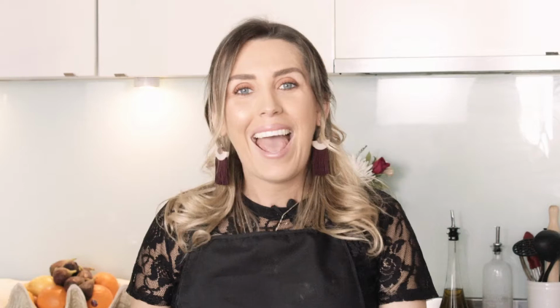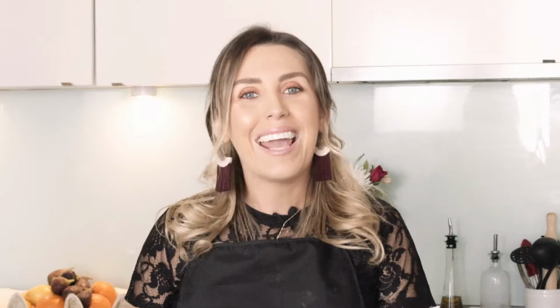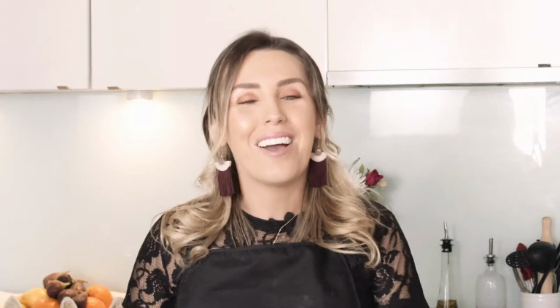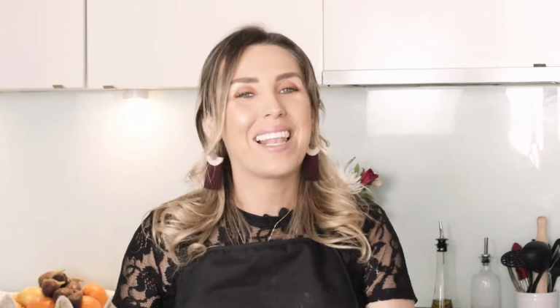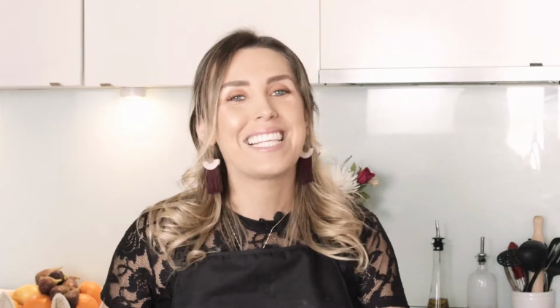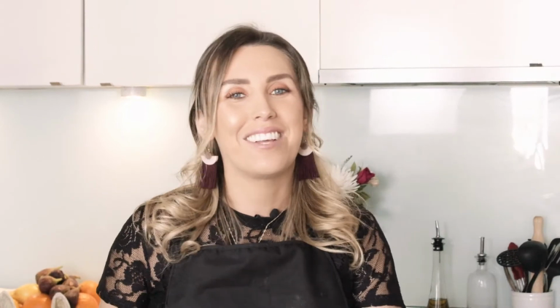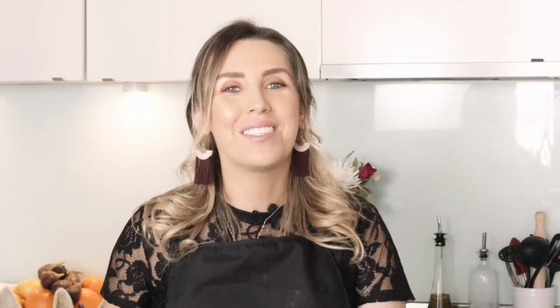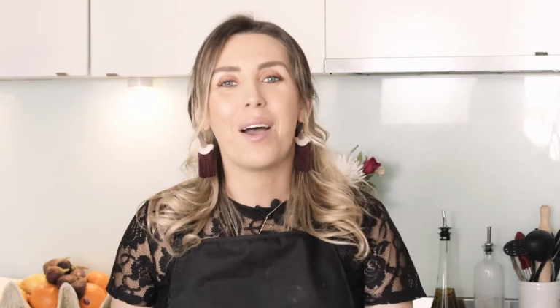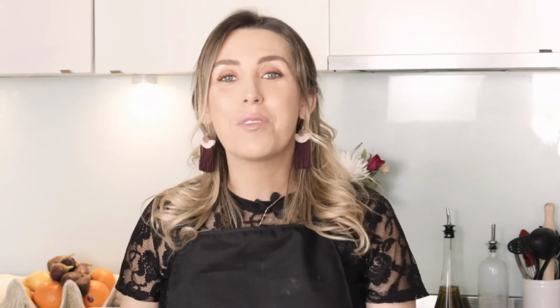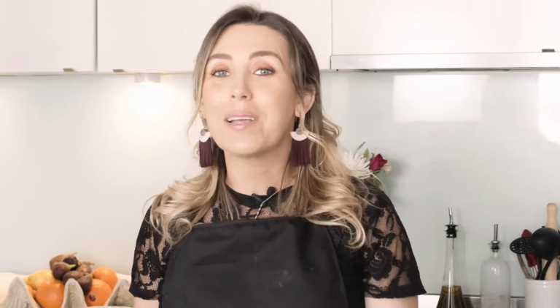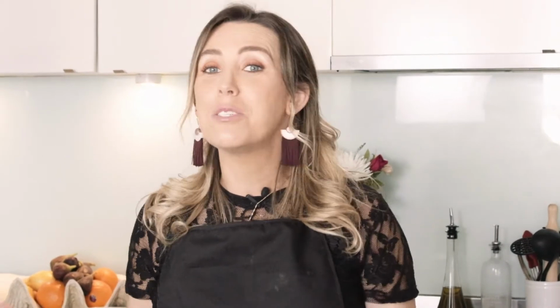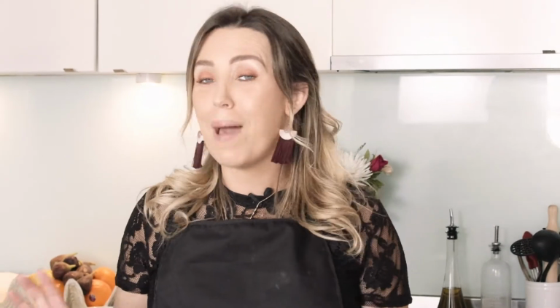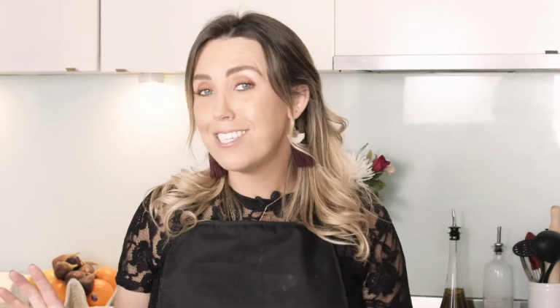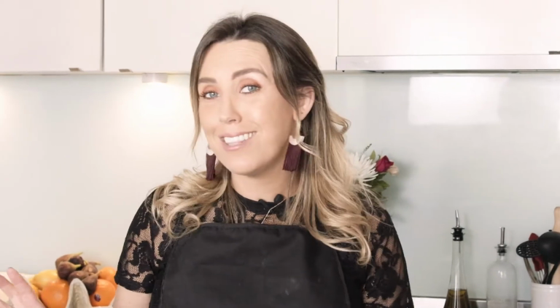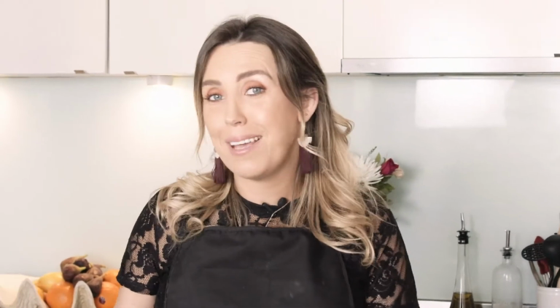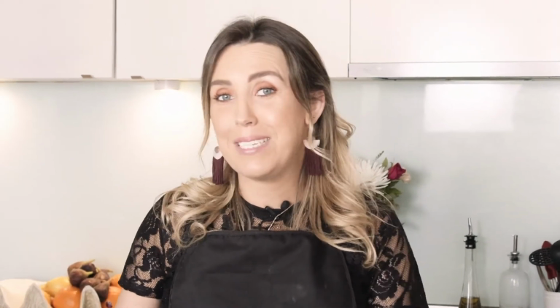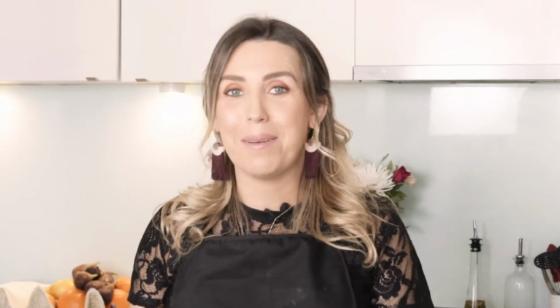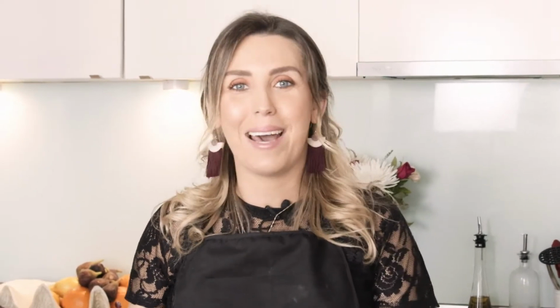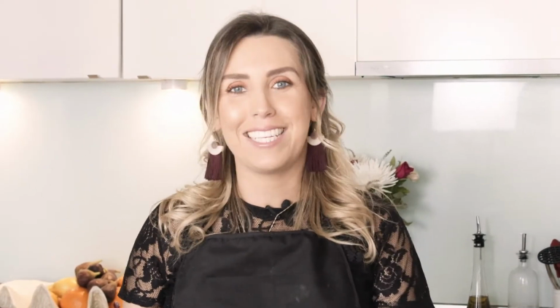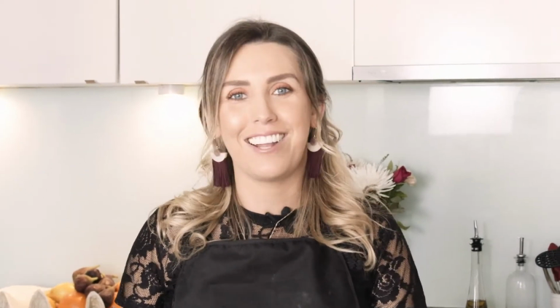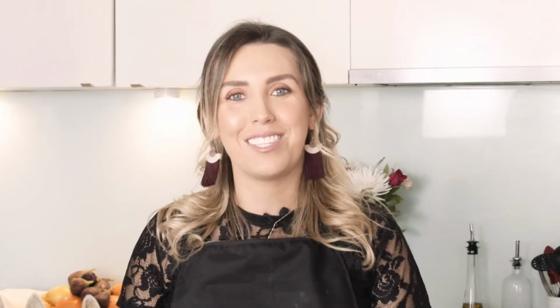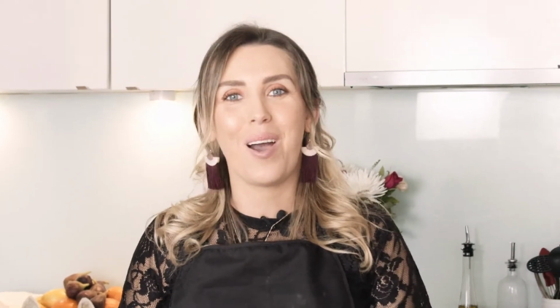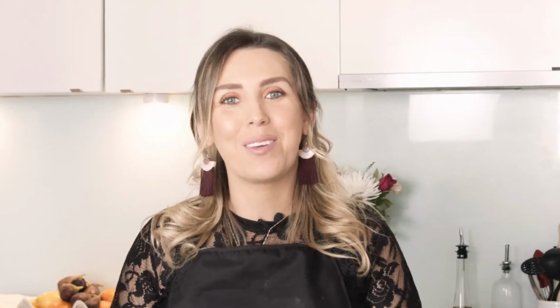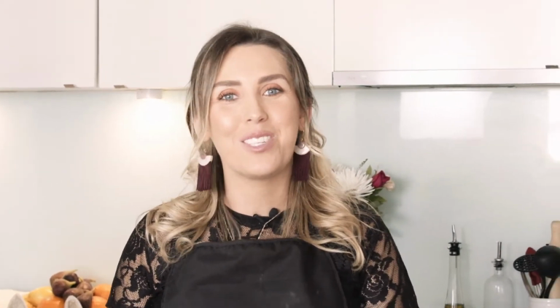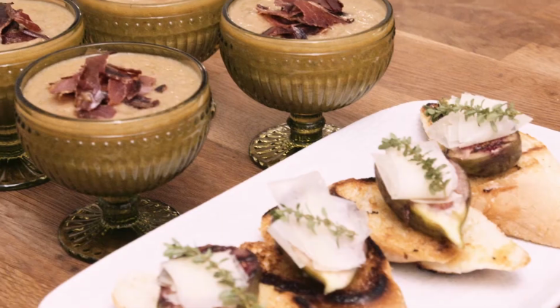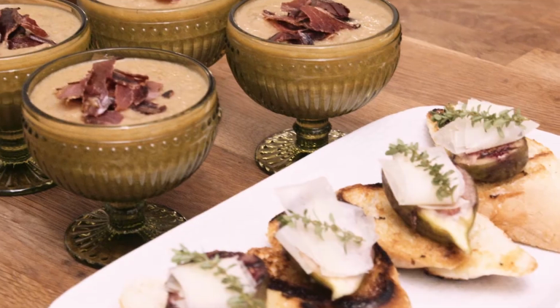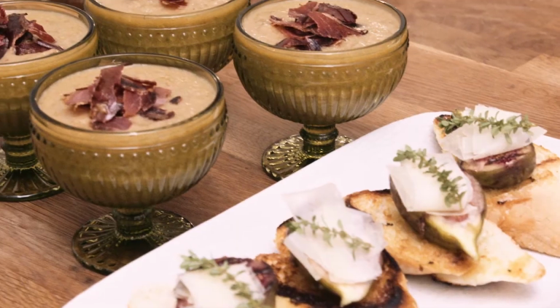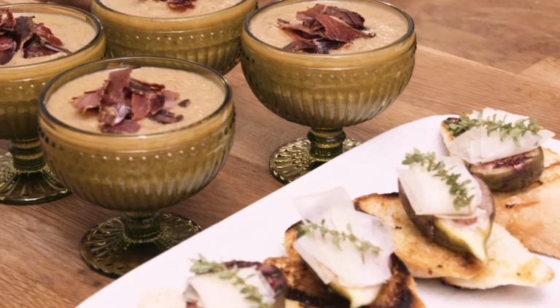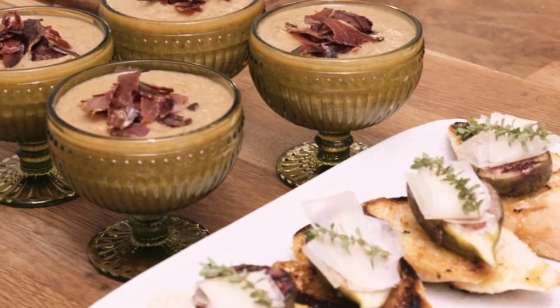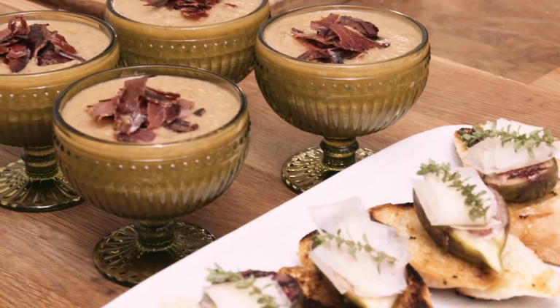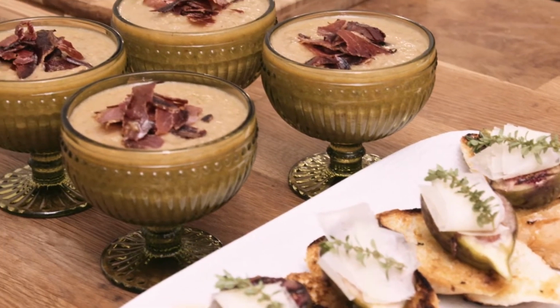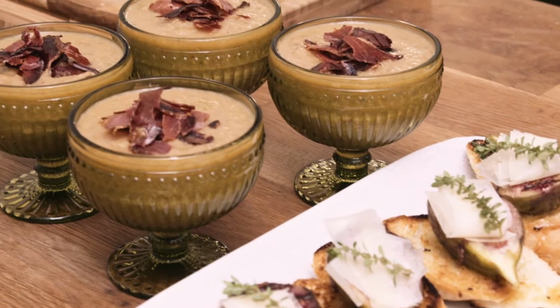Hey, I'm Alex Adams. I'm throwing a Spanish-themed dinner party tonight, so I'm gonna show you how to make a gazpacho.